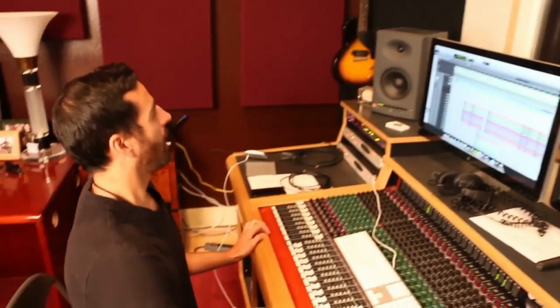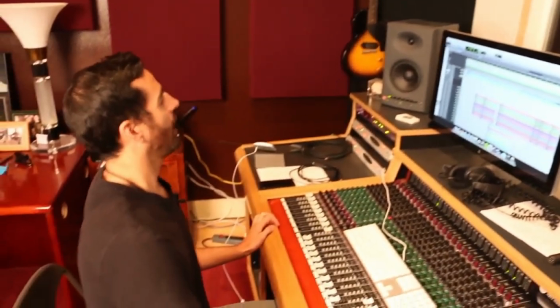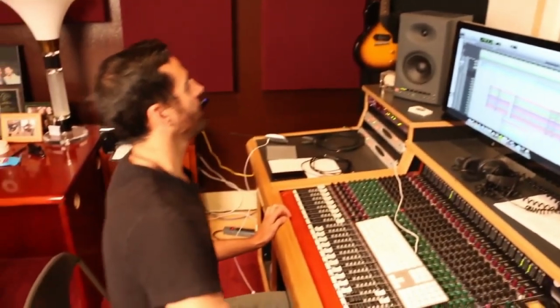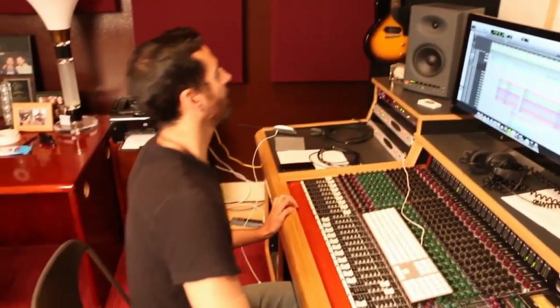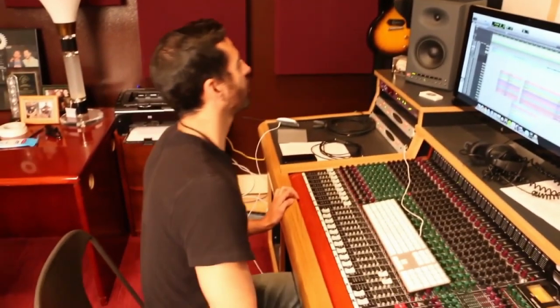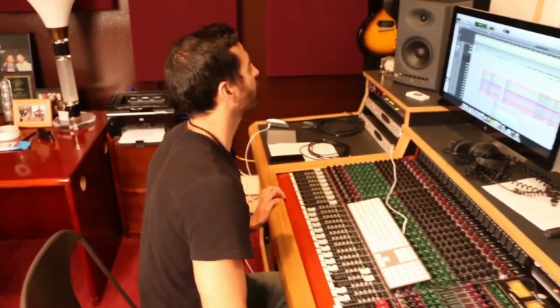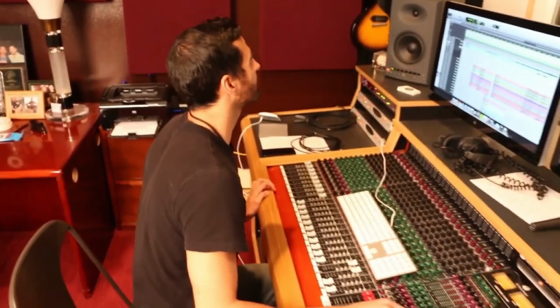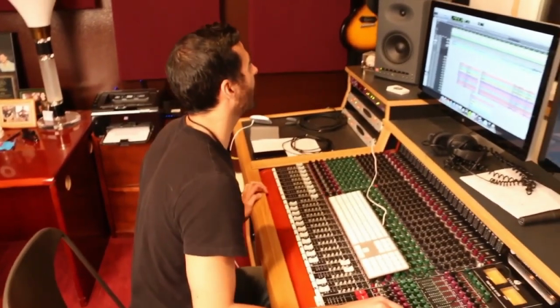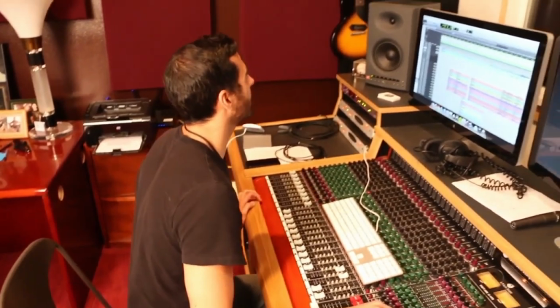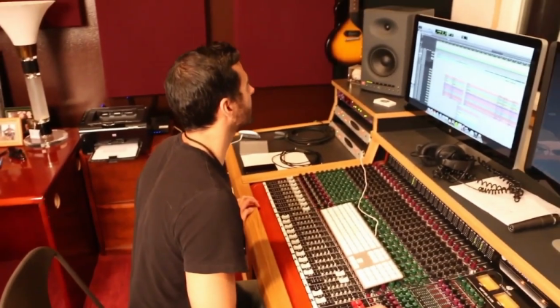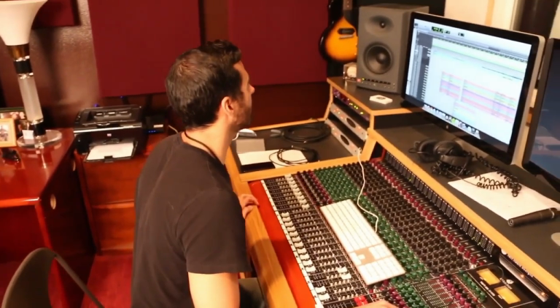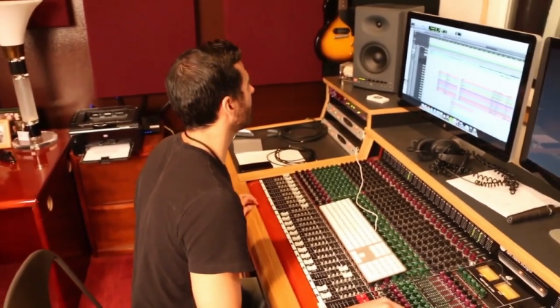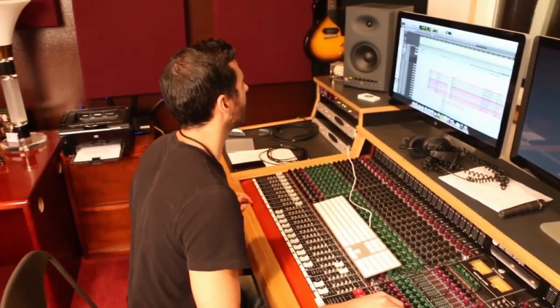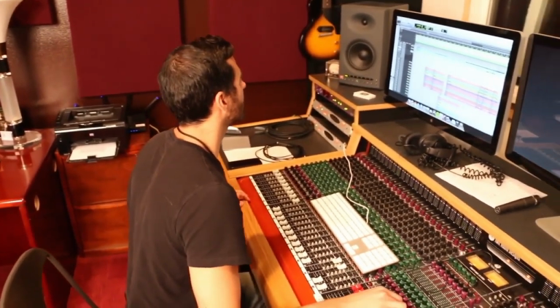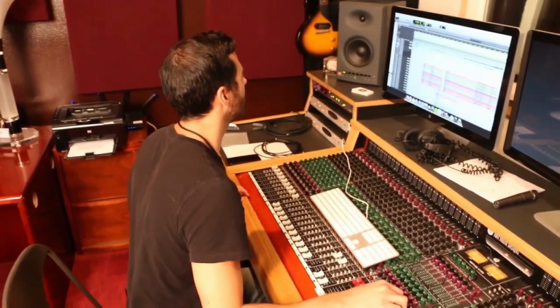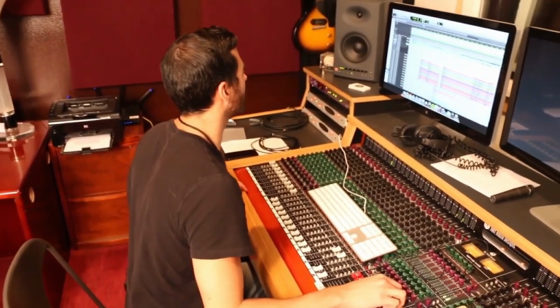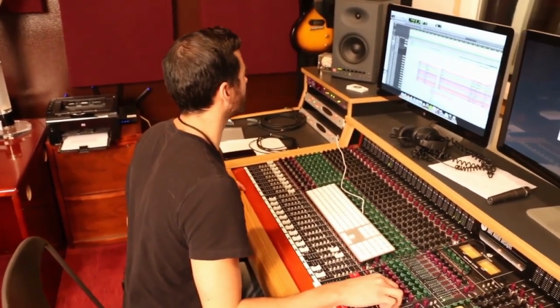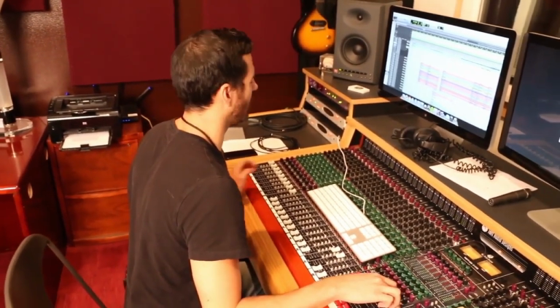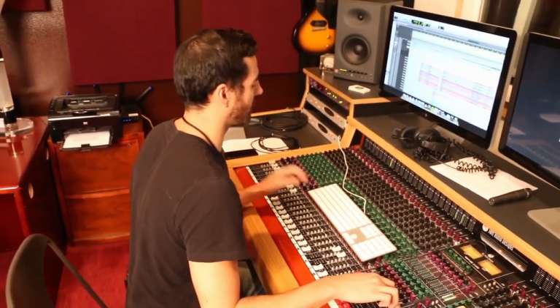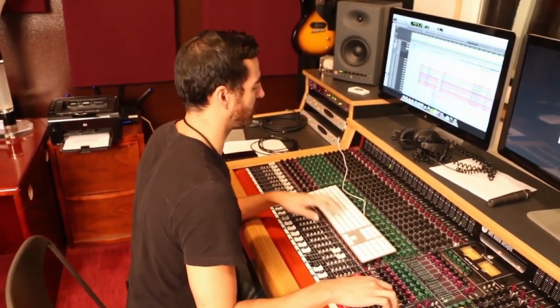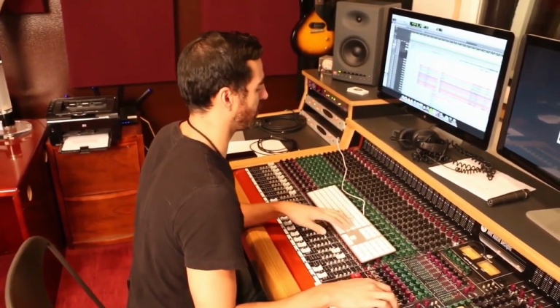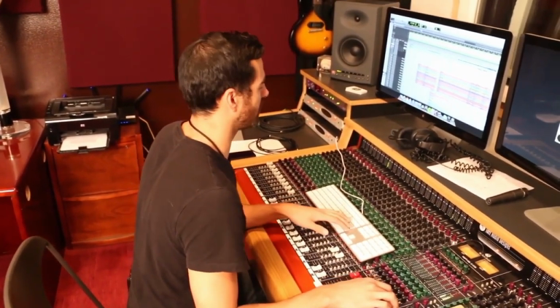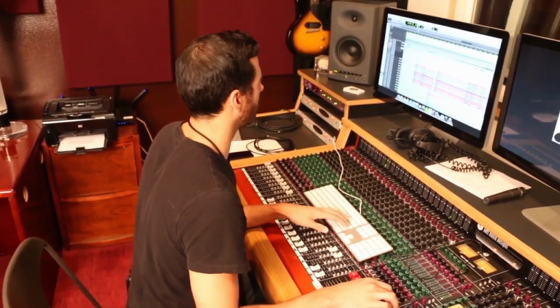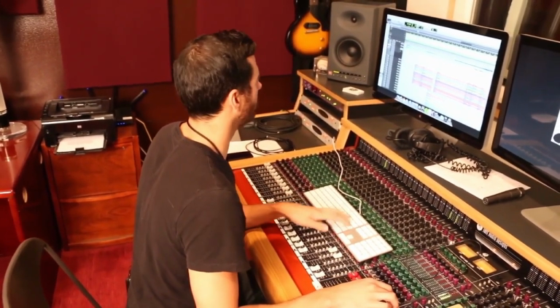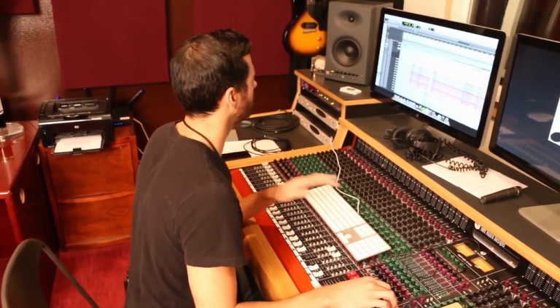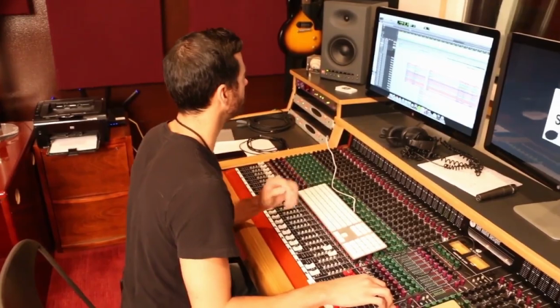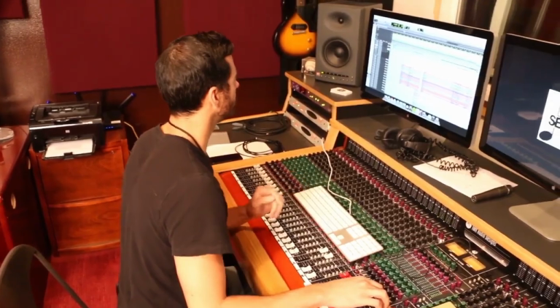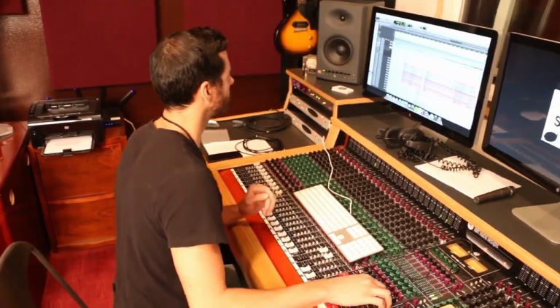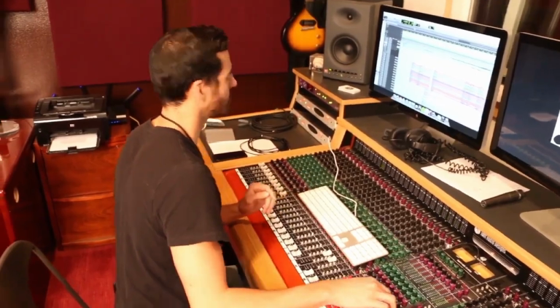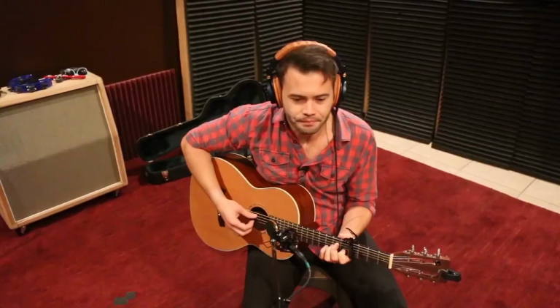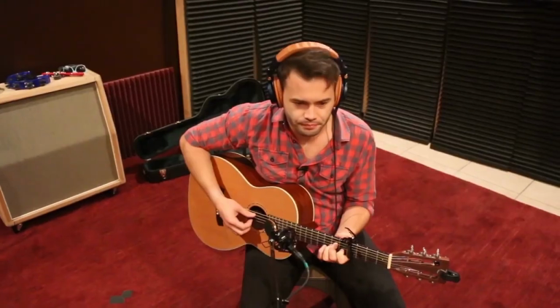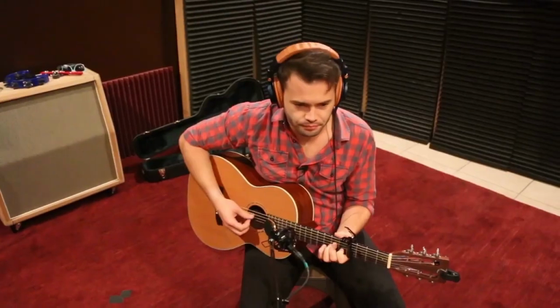All right, let me roll here from the top. It's going to be two bars of click before the intro. Okay.